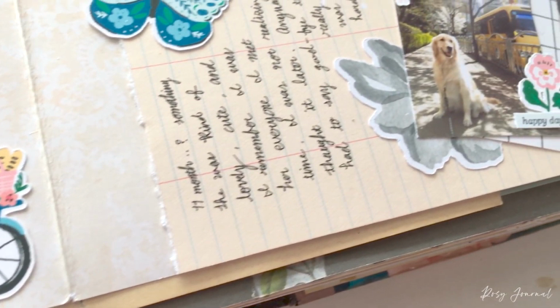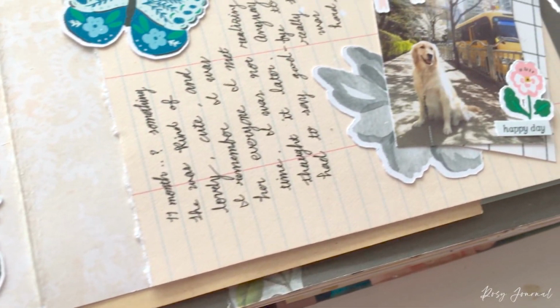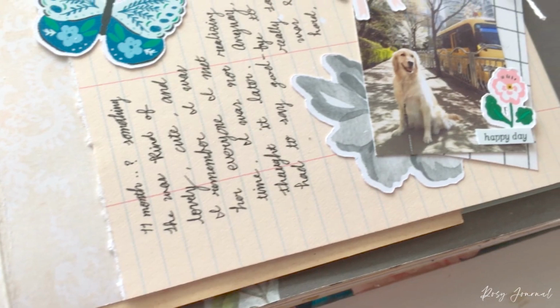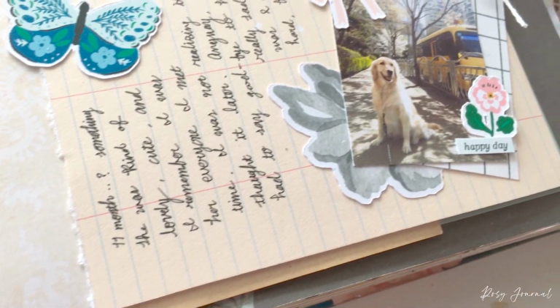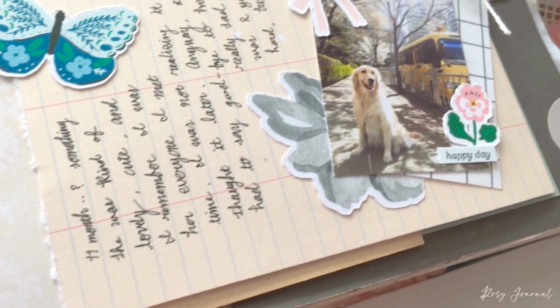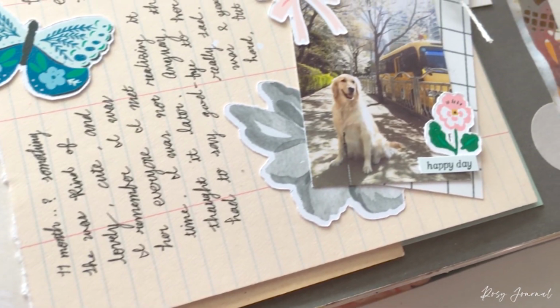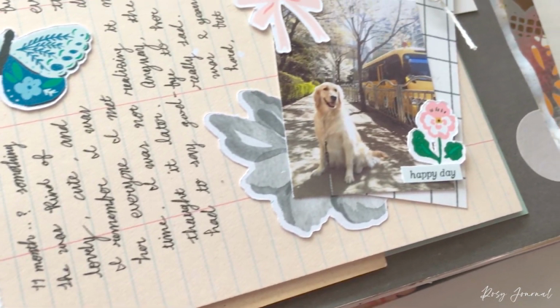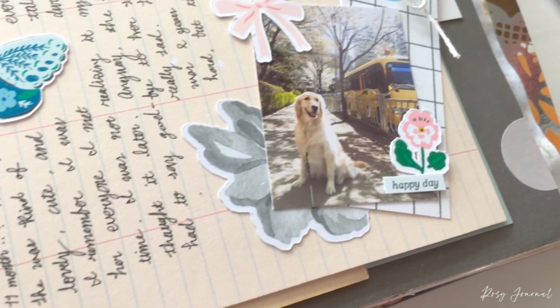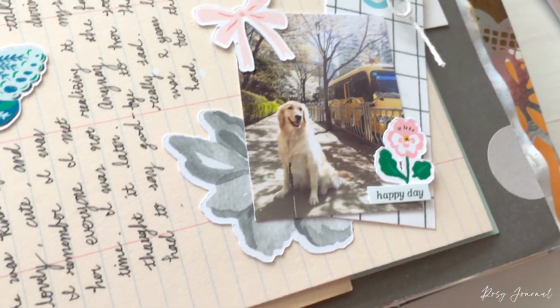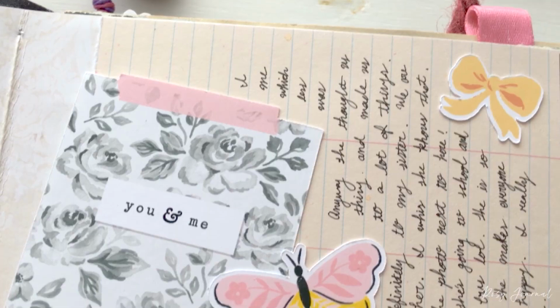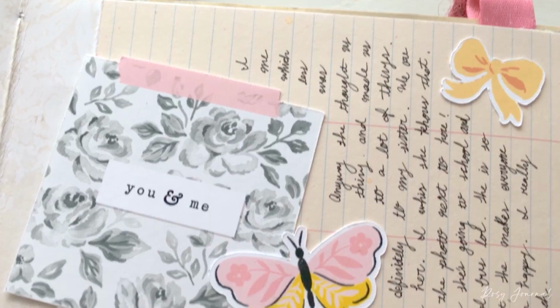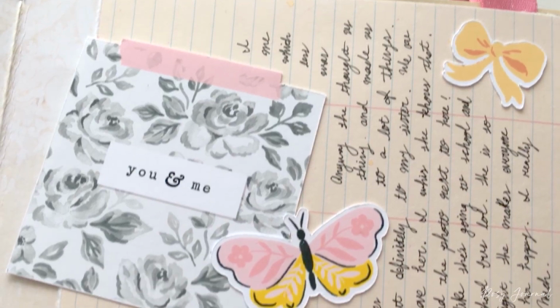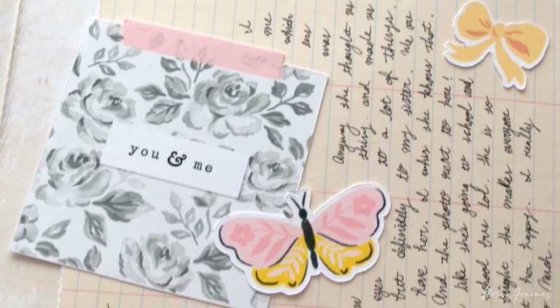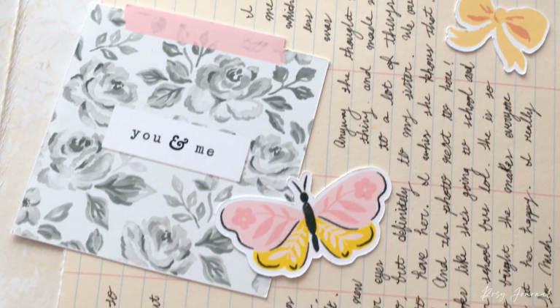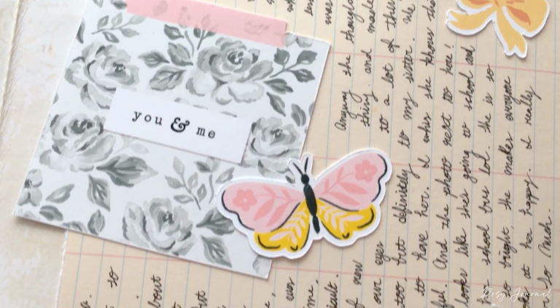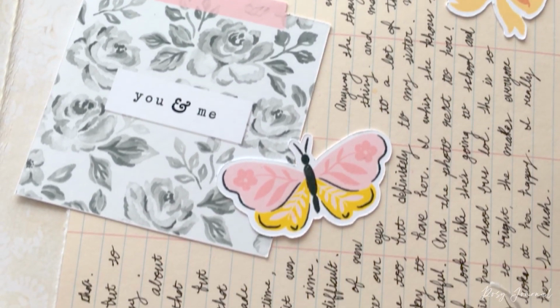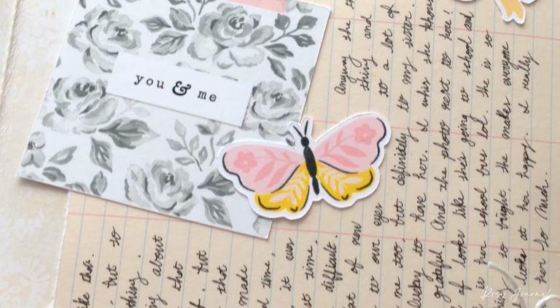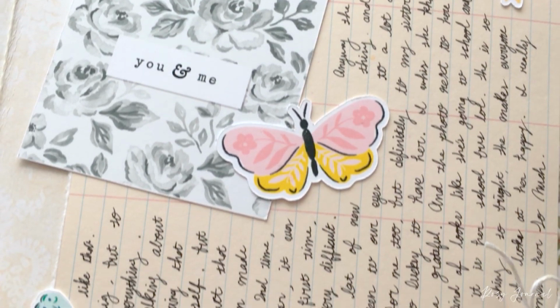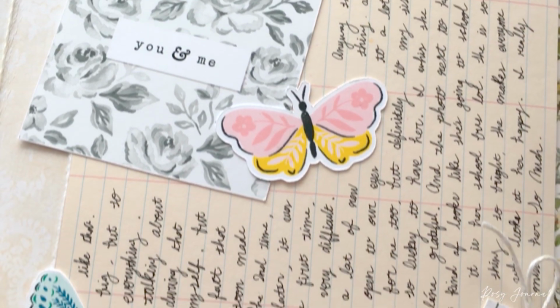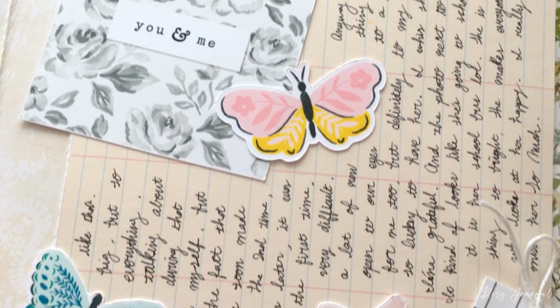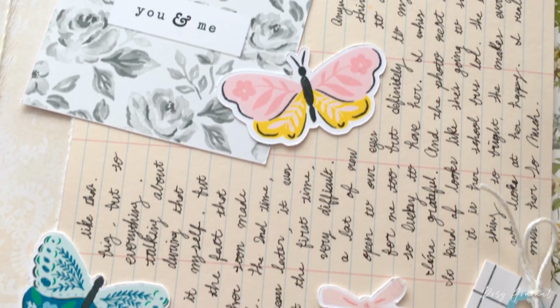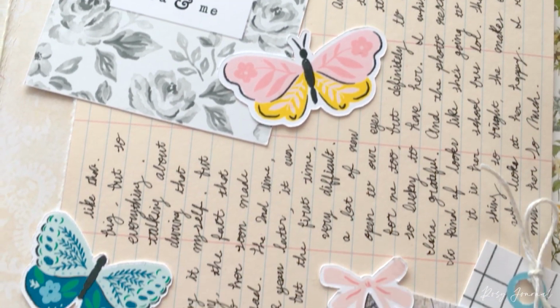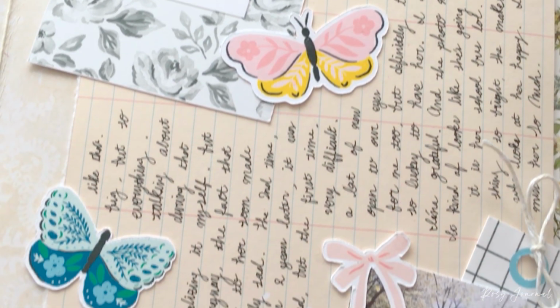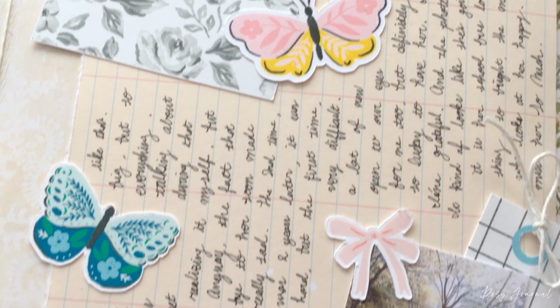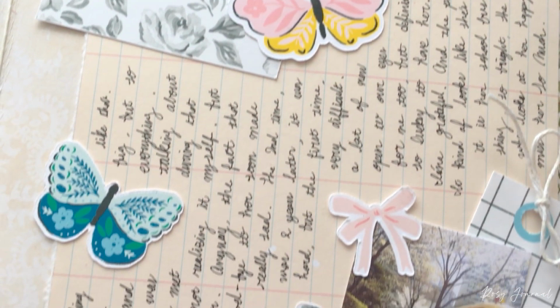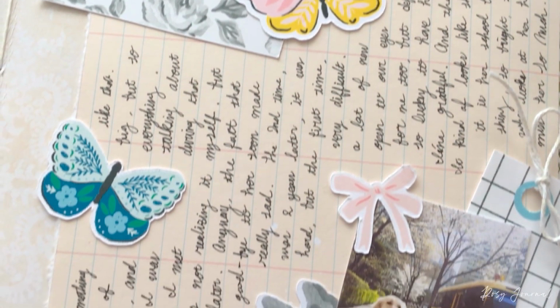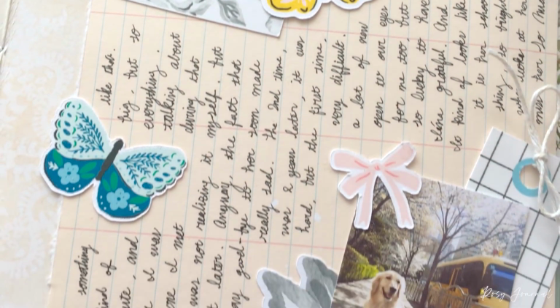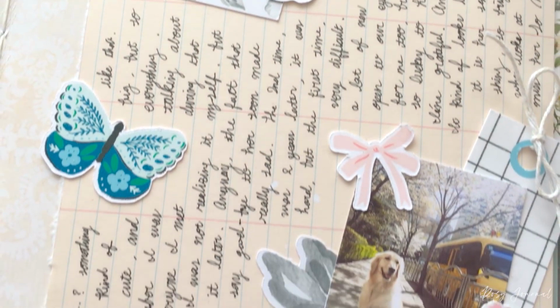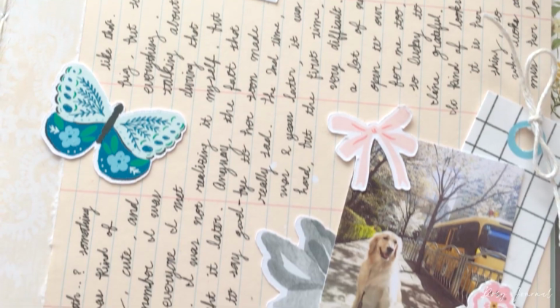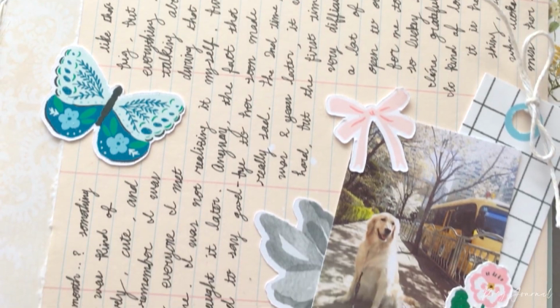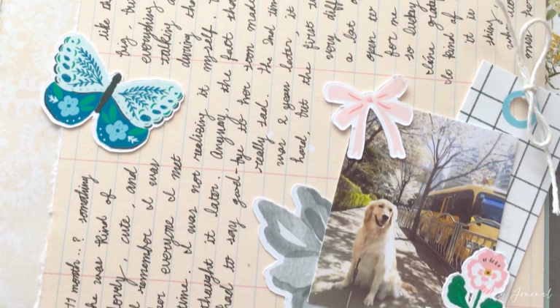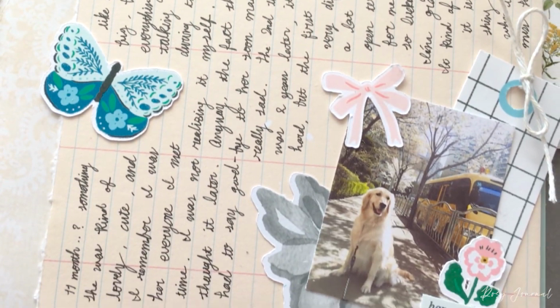This is where I share journaling process, crafting tutorials, and journal flip throughs that I make.